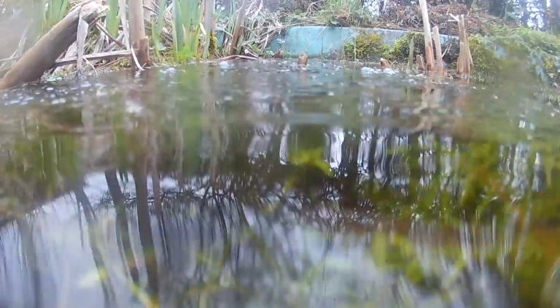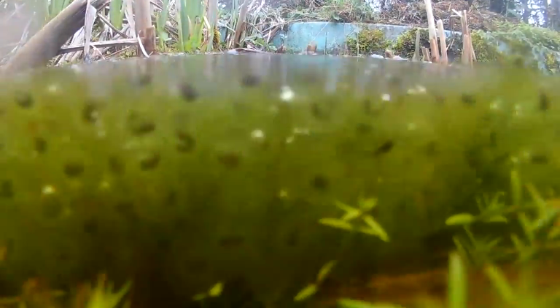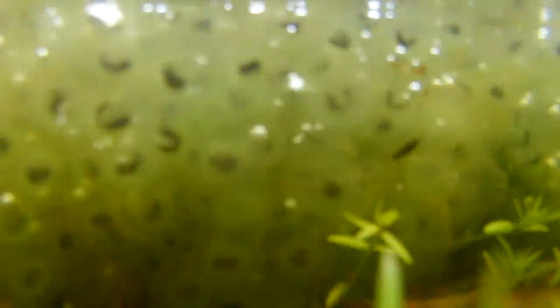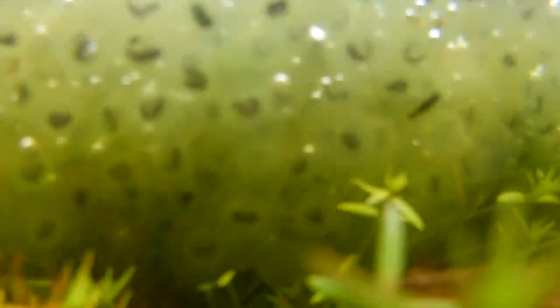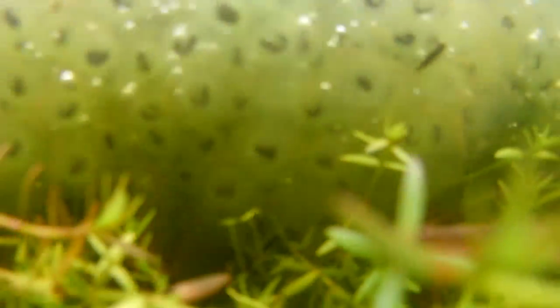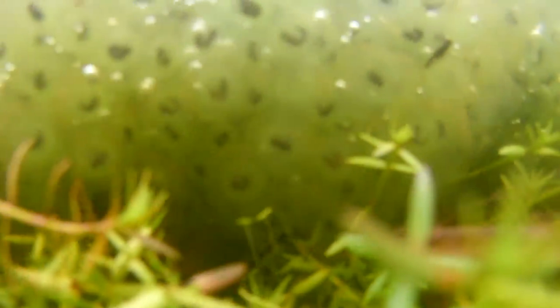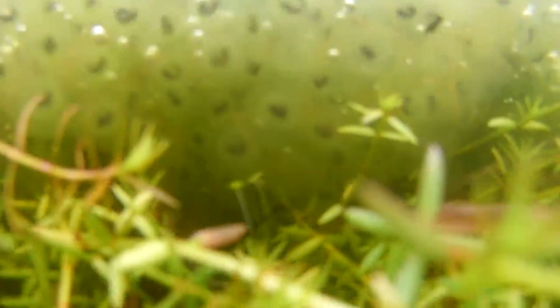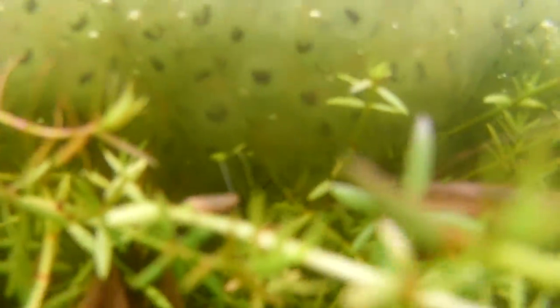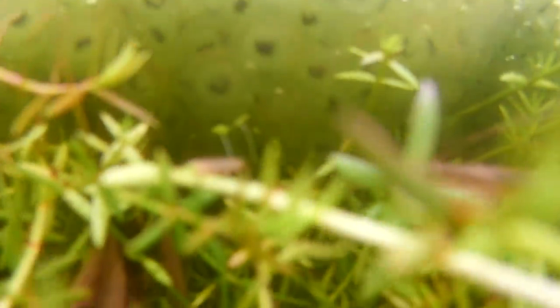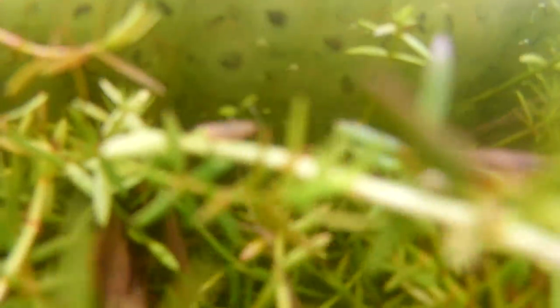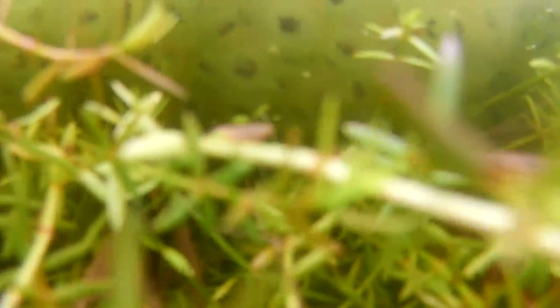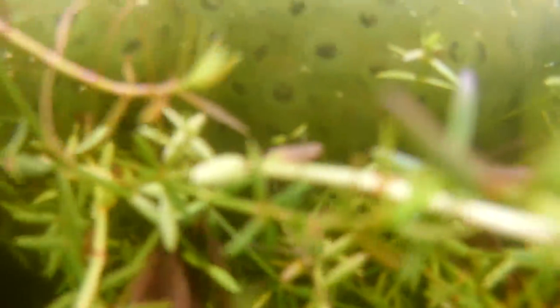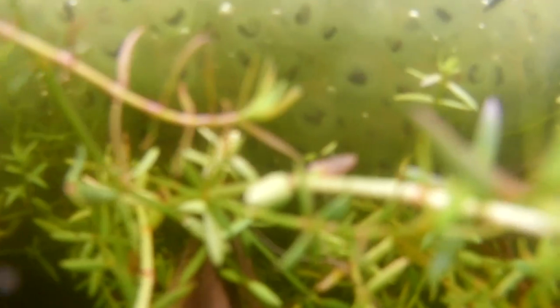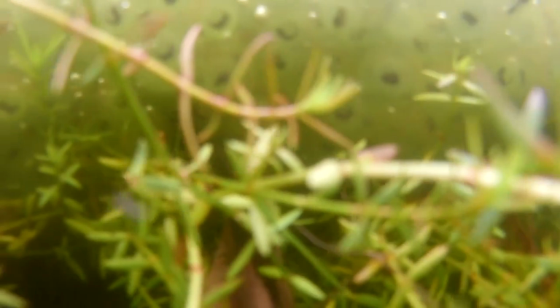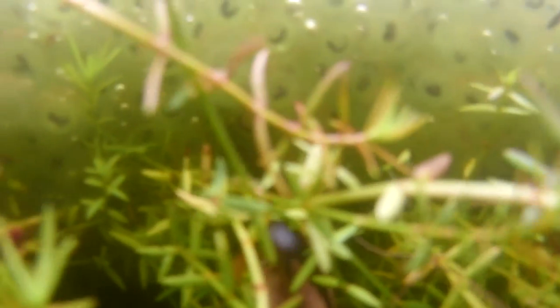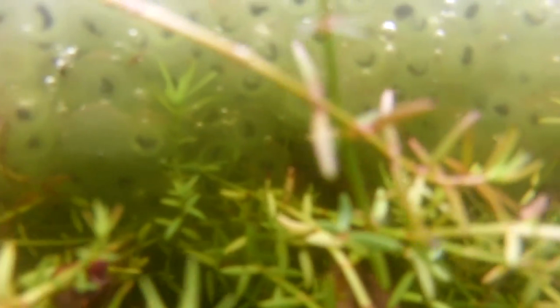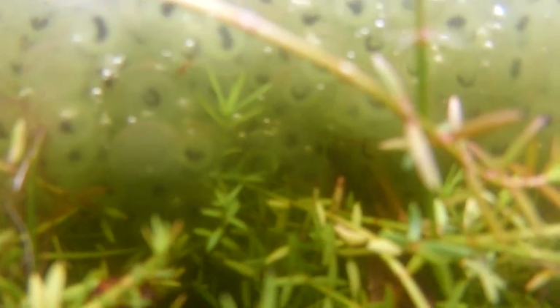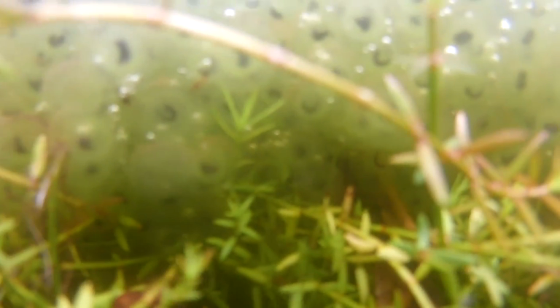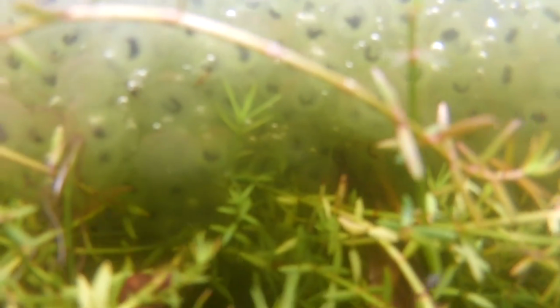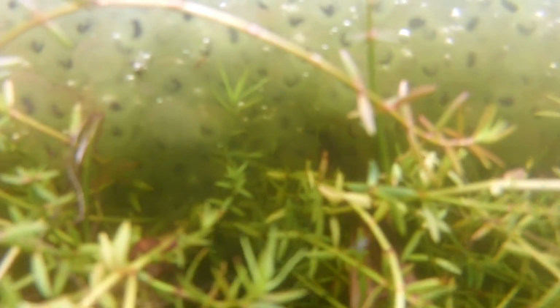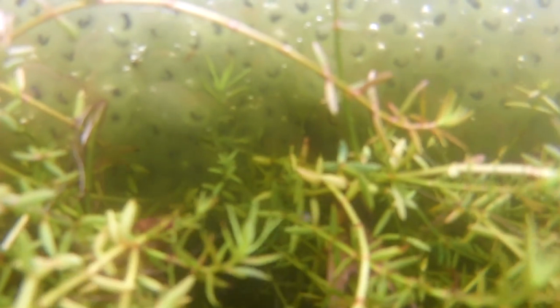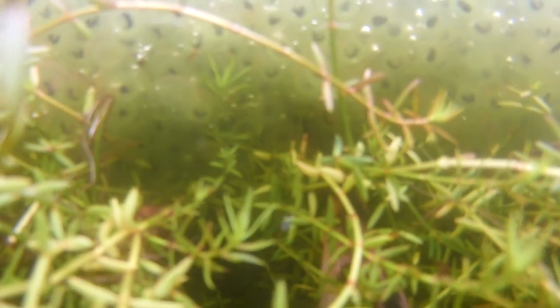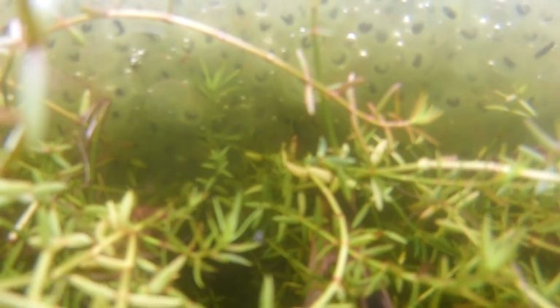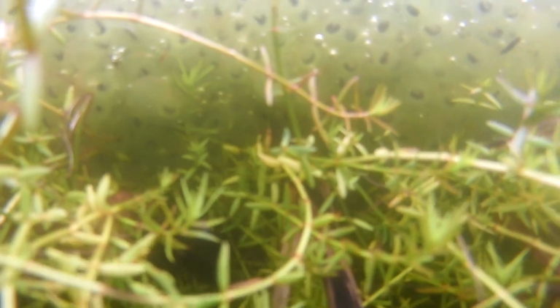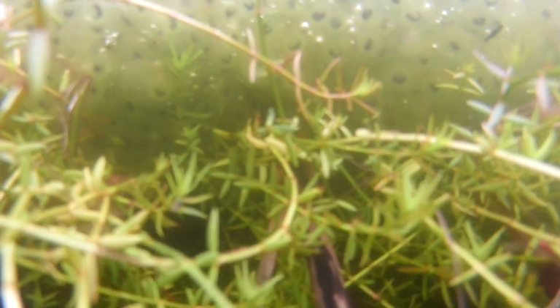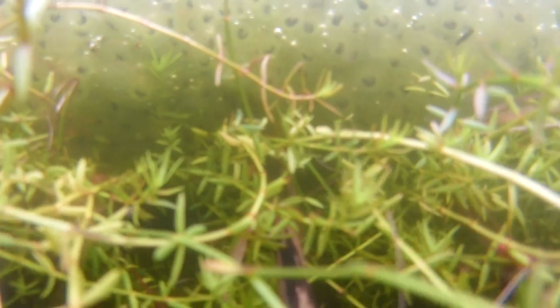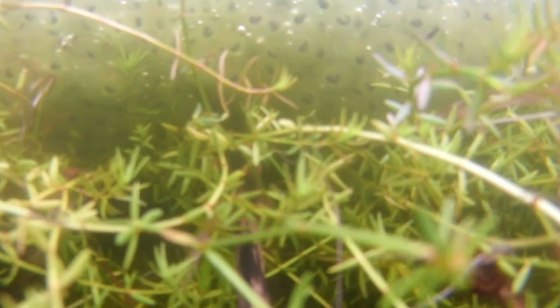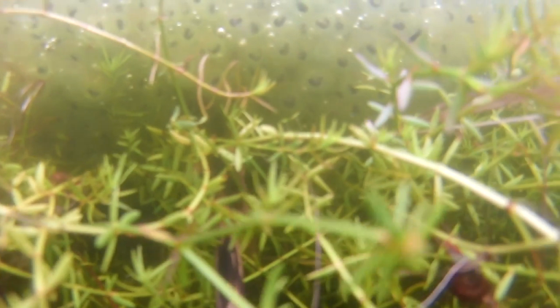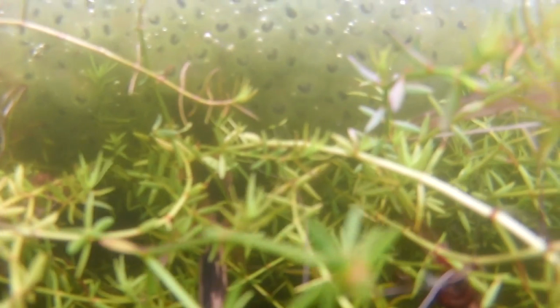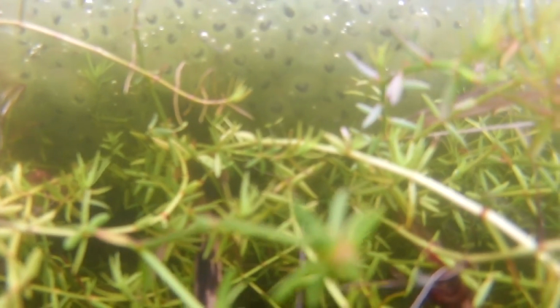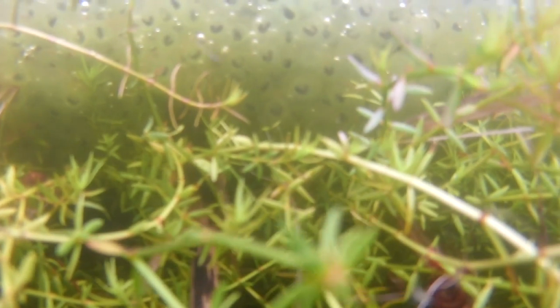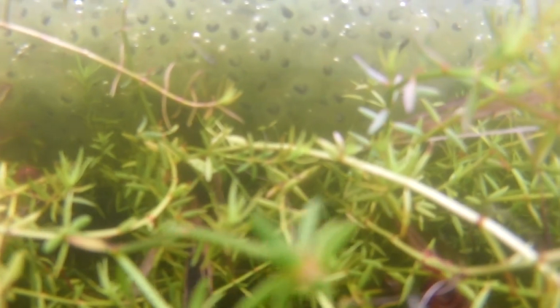If we take a look at another clump of frog spawn in a different part of the pond, you can see they are a little bit behind. This clump was laid about one day later.